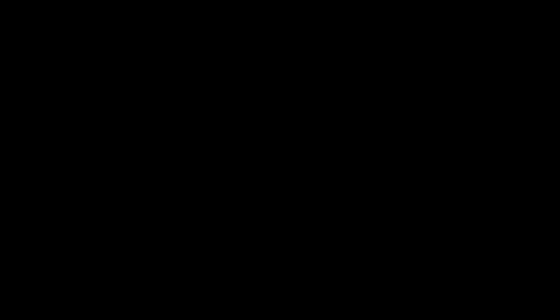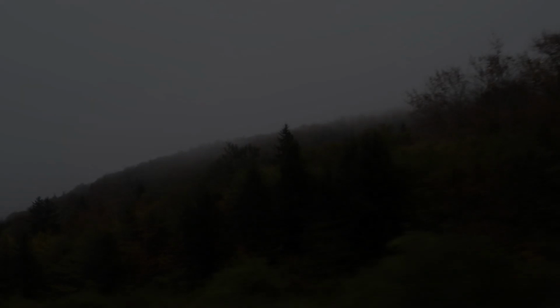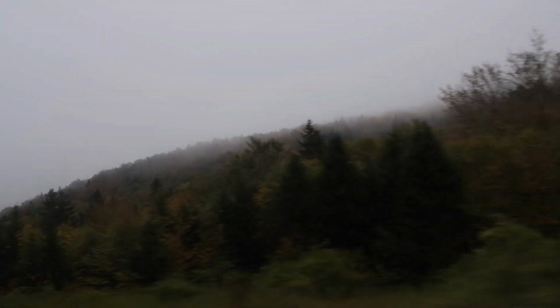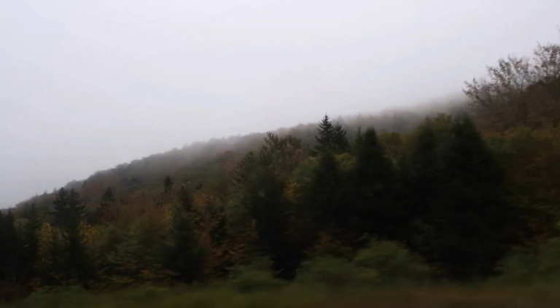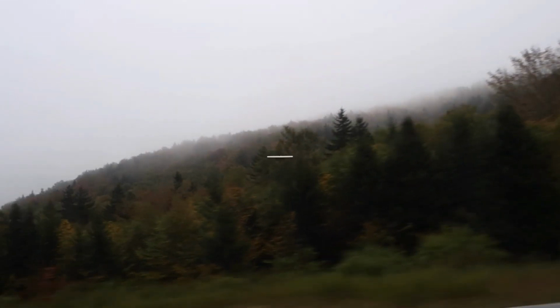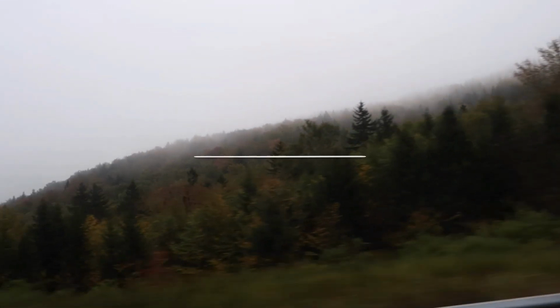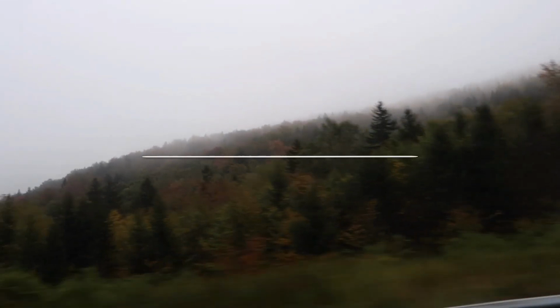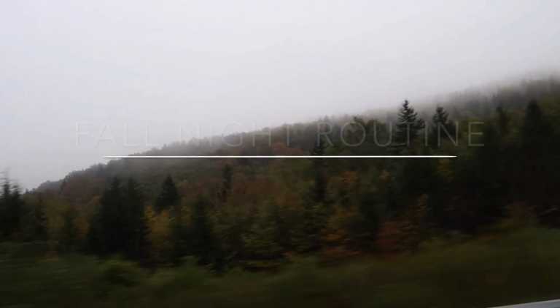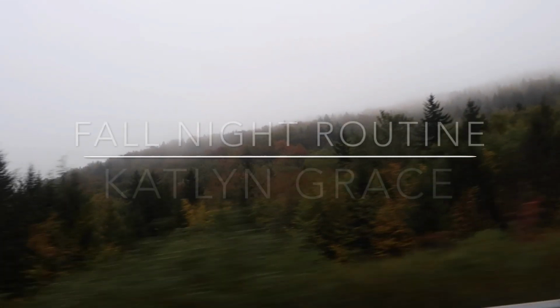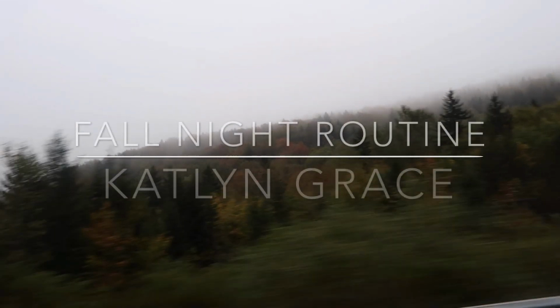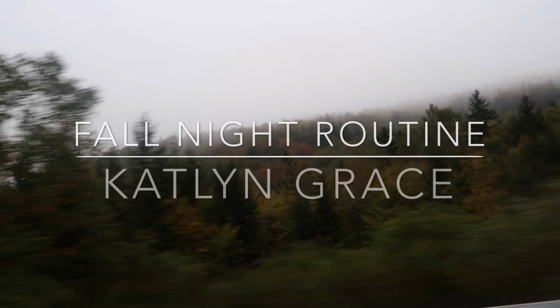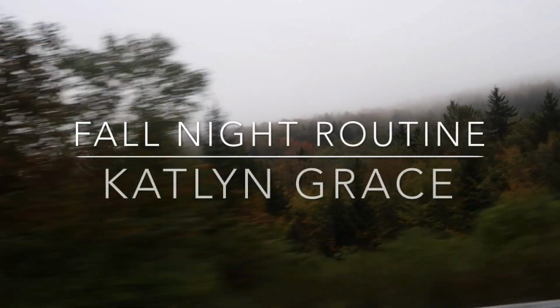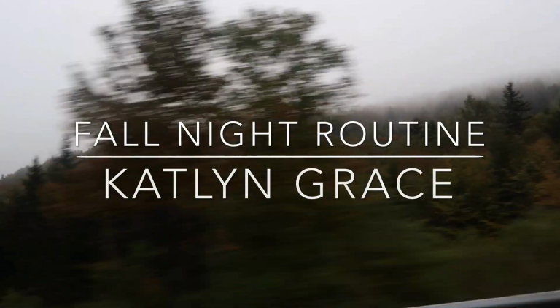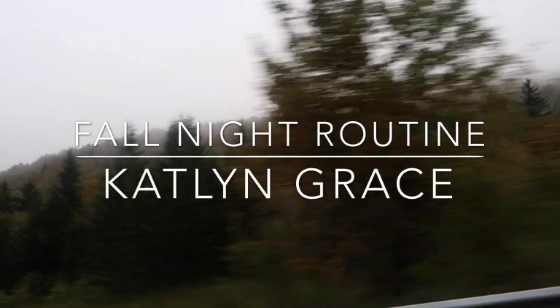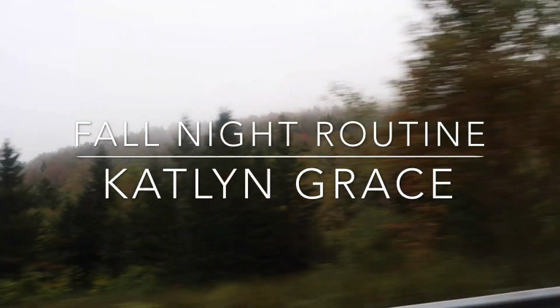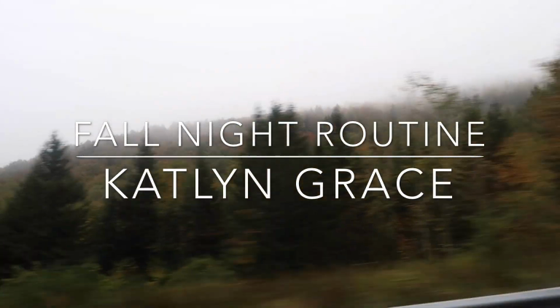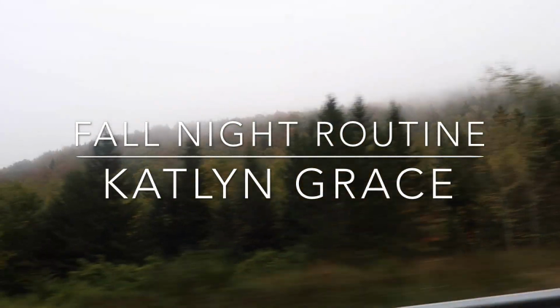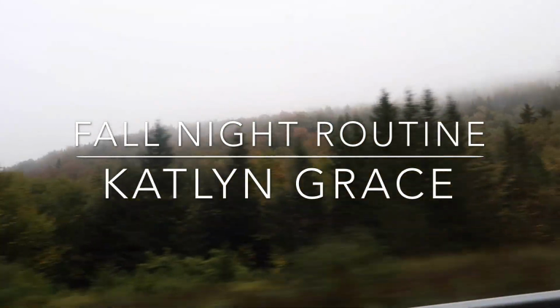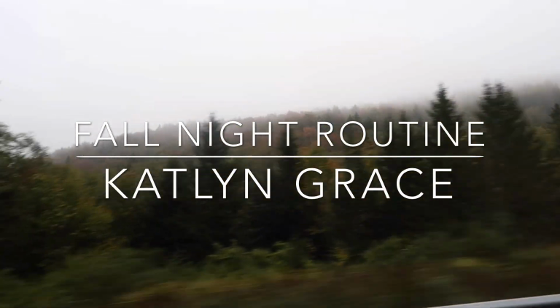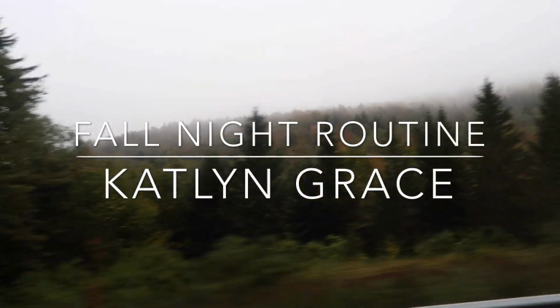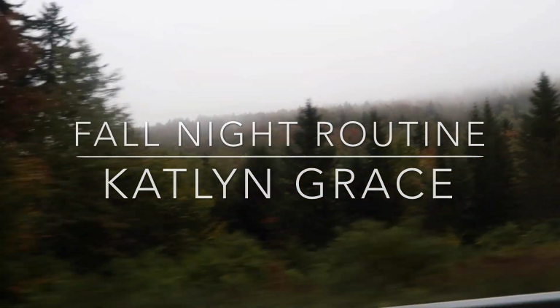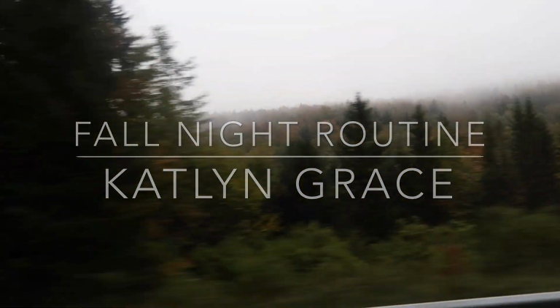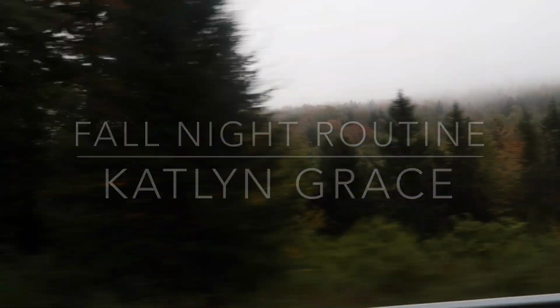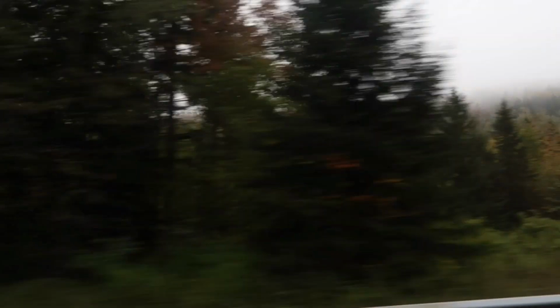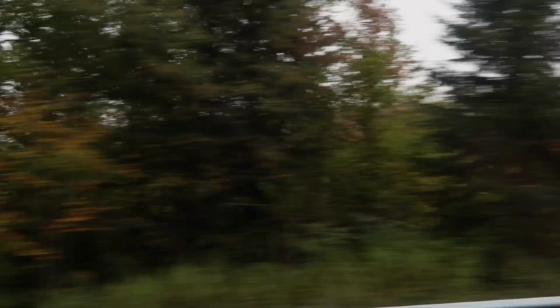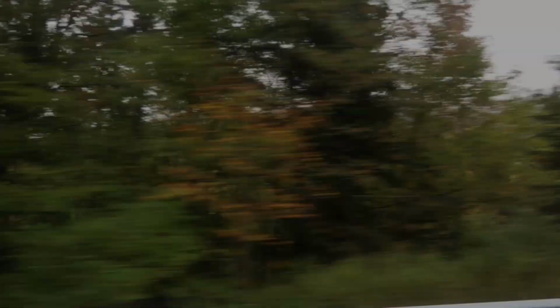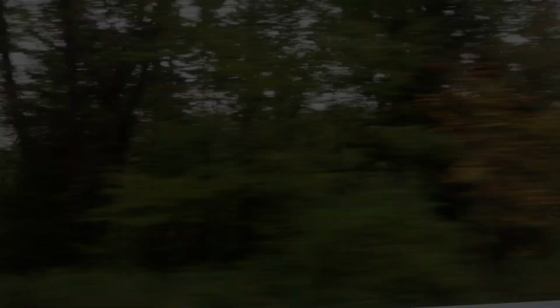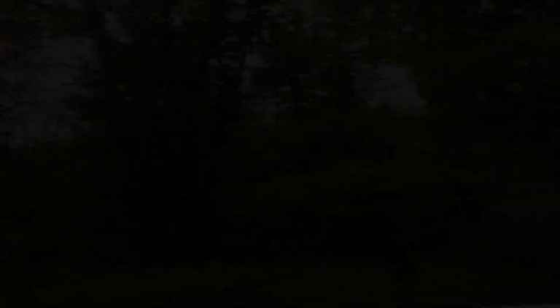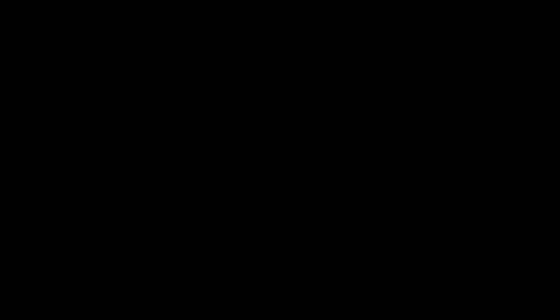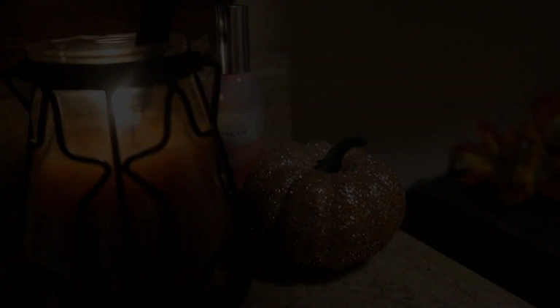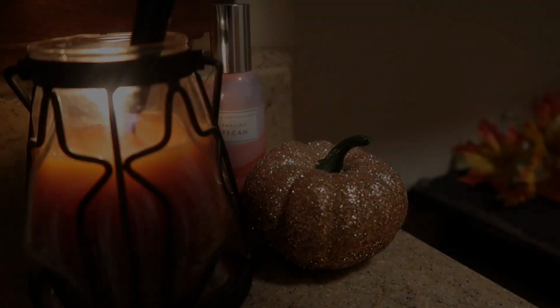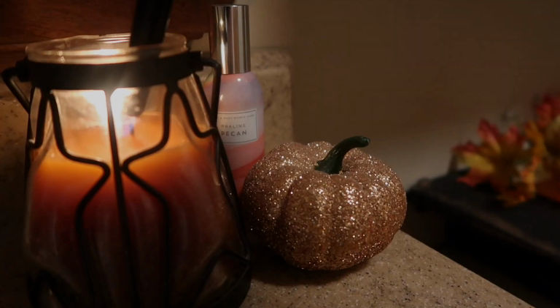Hey guys and welcome back to my channel. For today's video we're going to be doing my fall night routine.